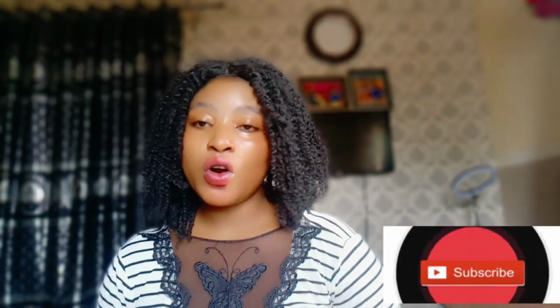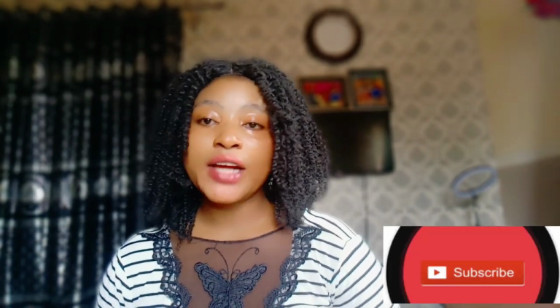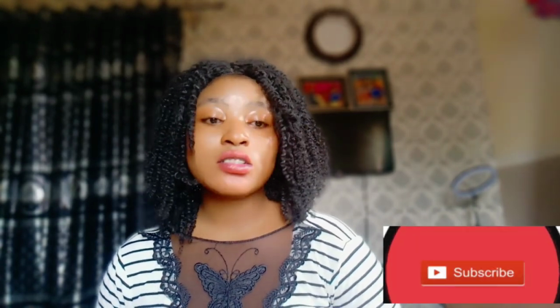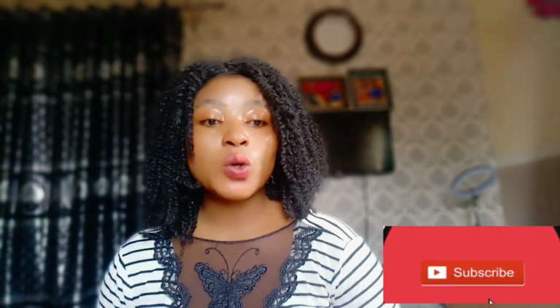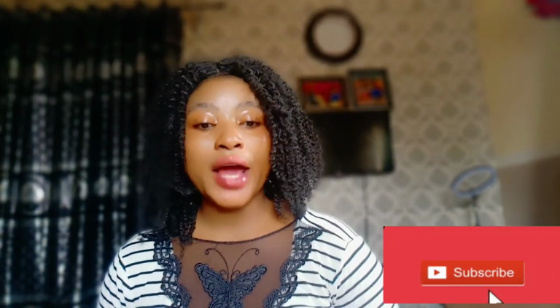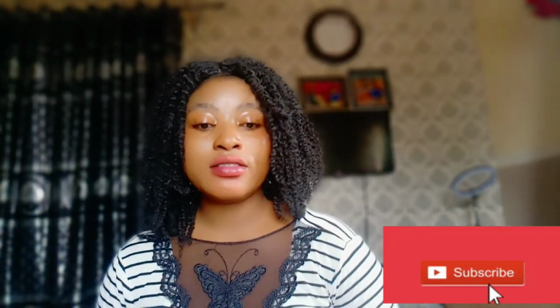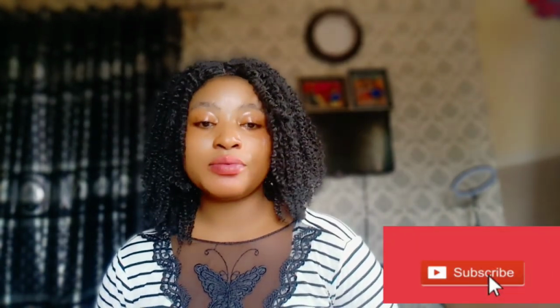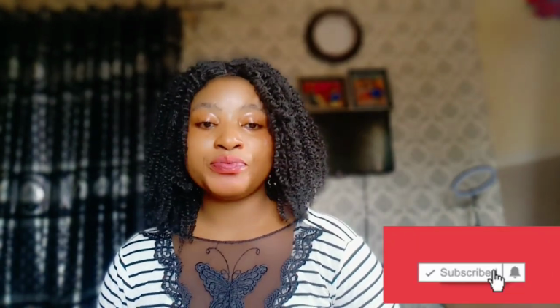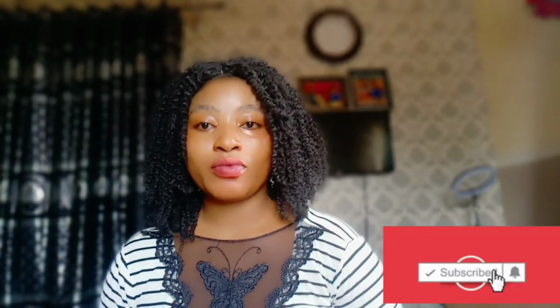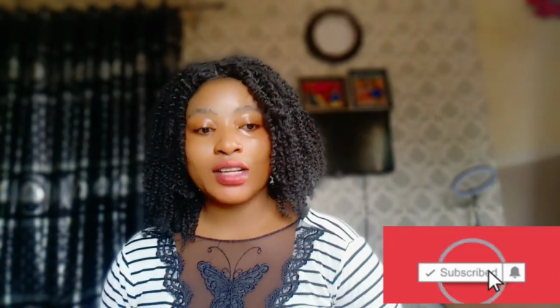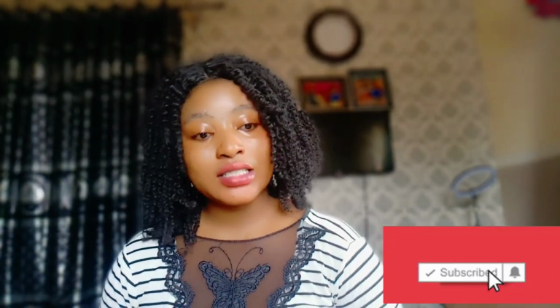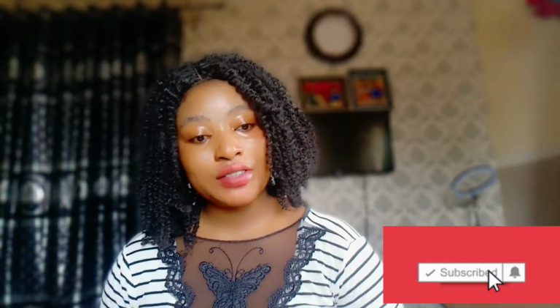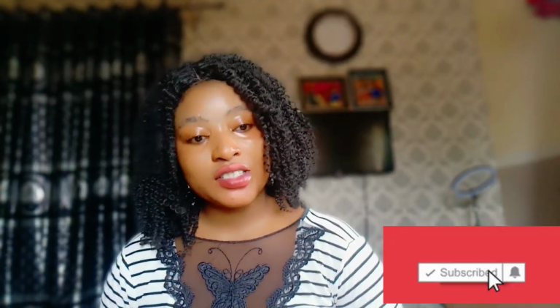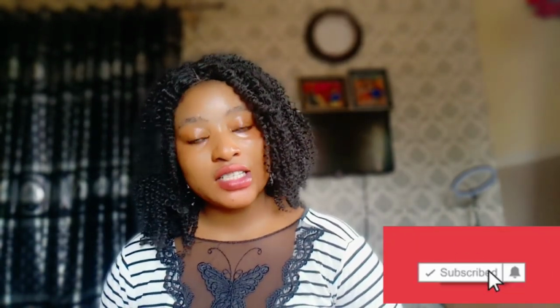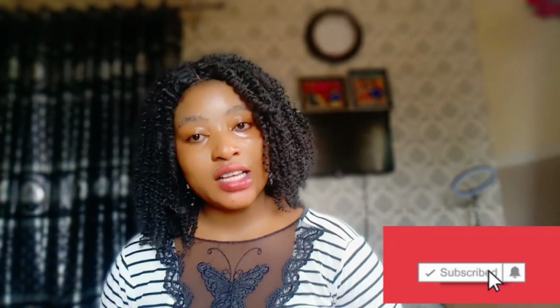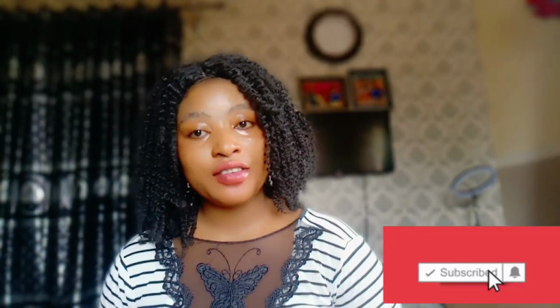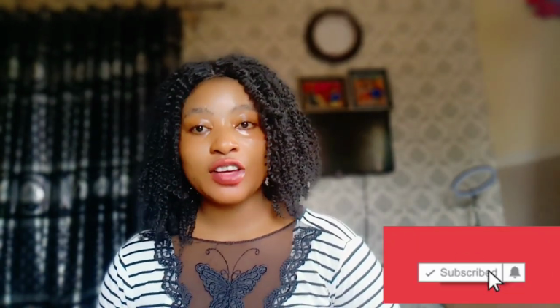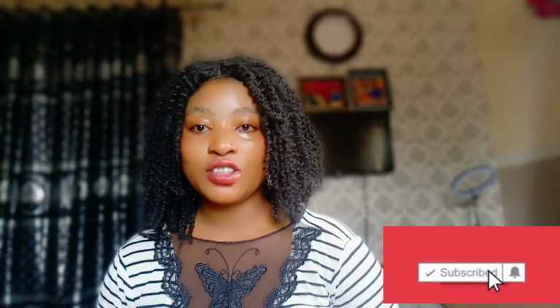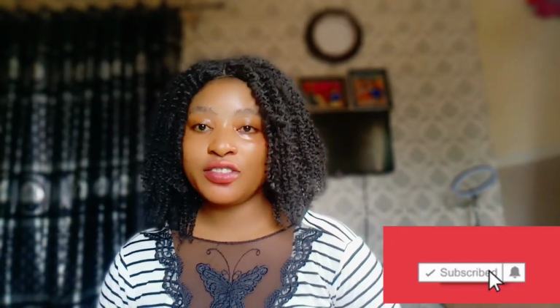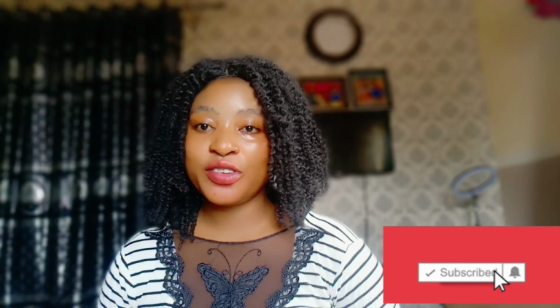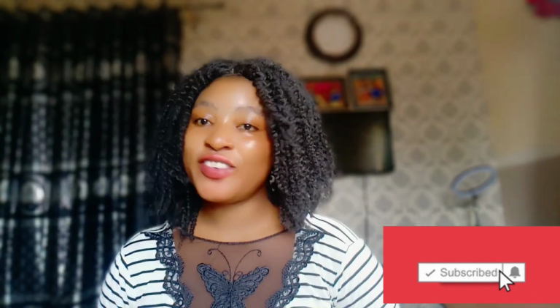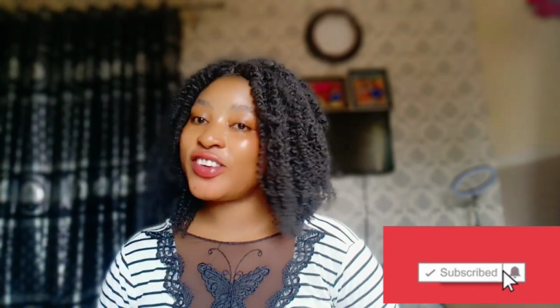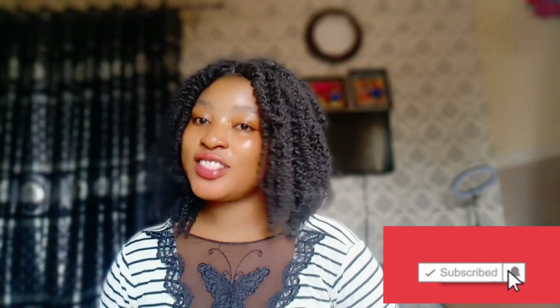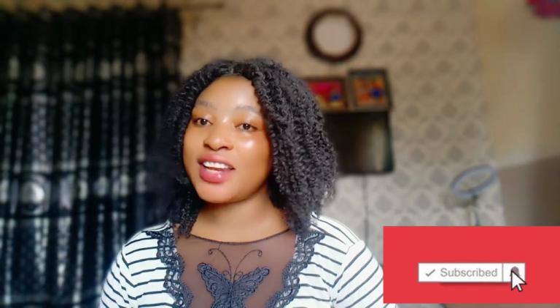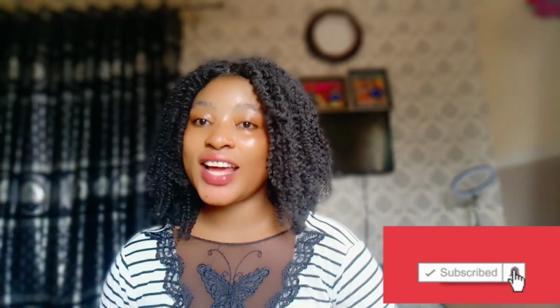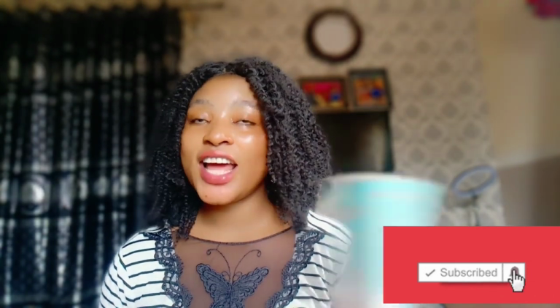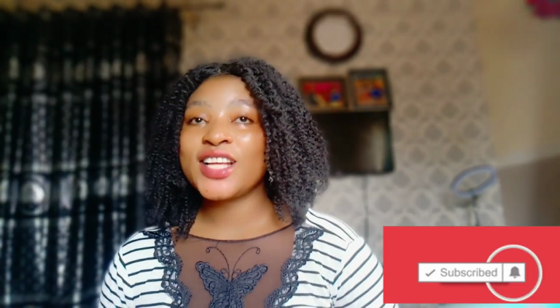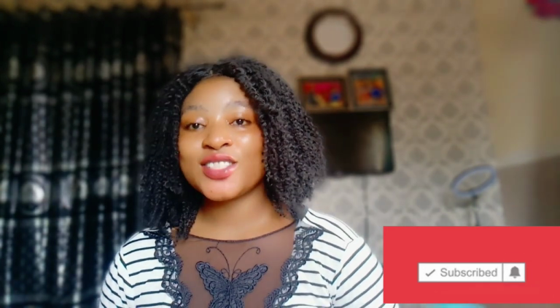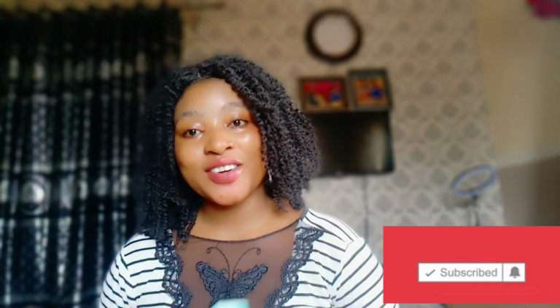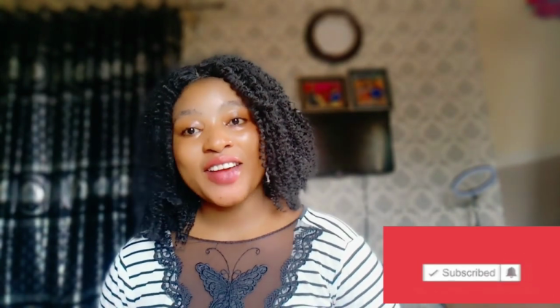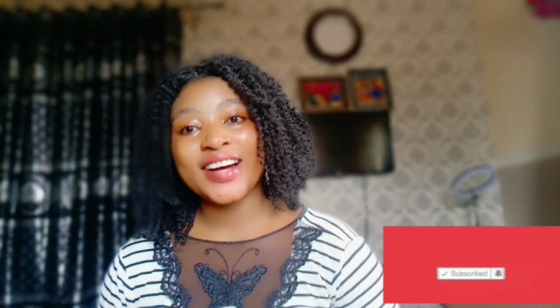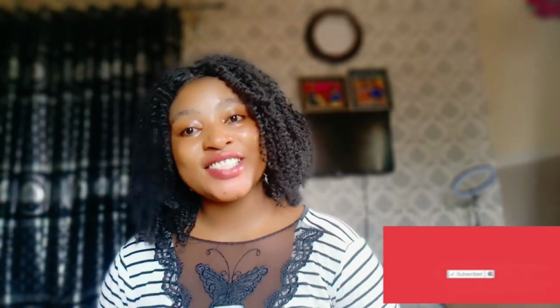That's it for today. If you enjoyed the video, don't forget to like, subscribe, and share.